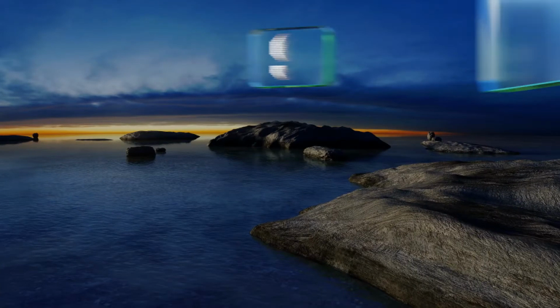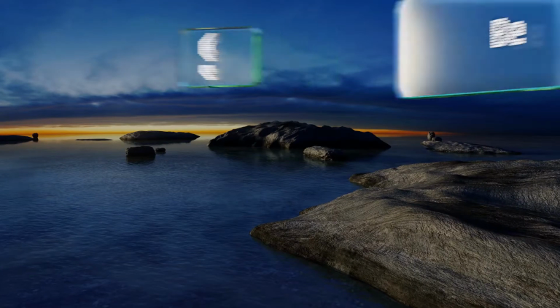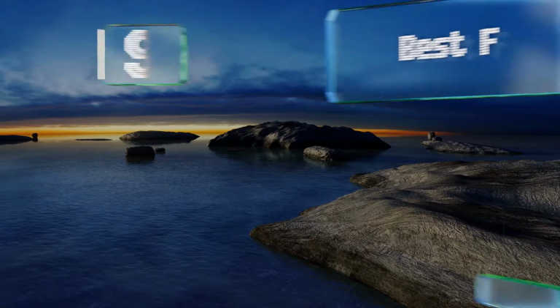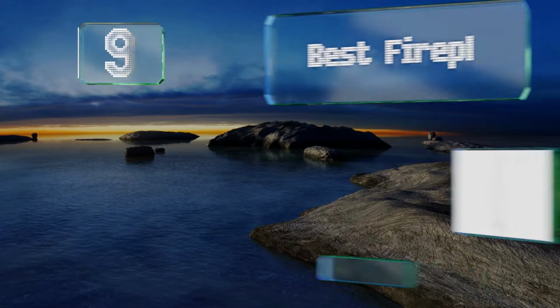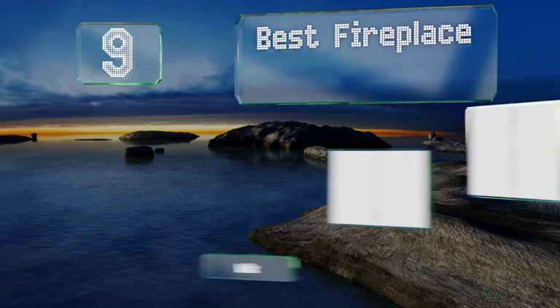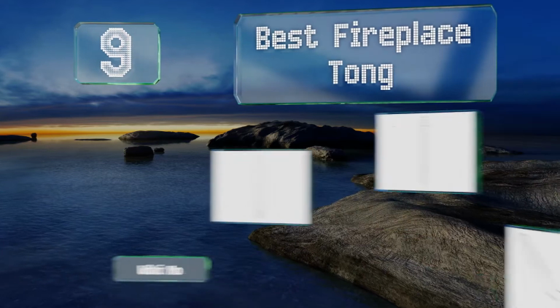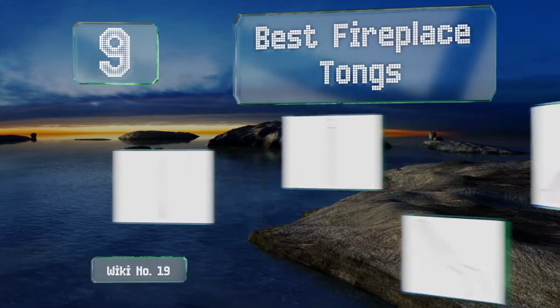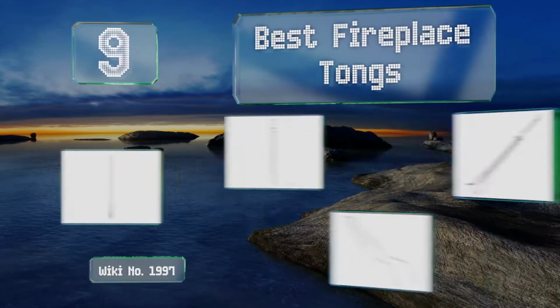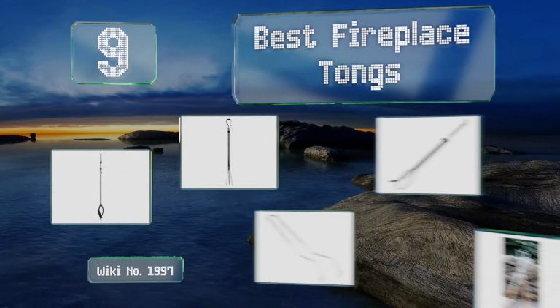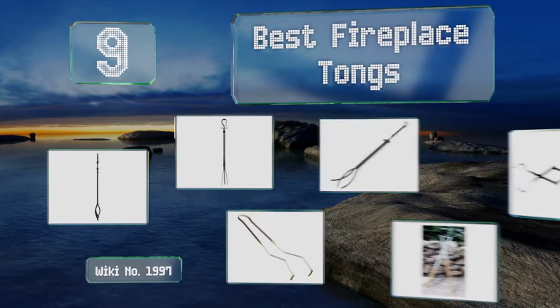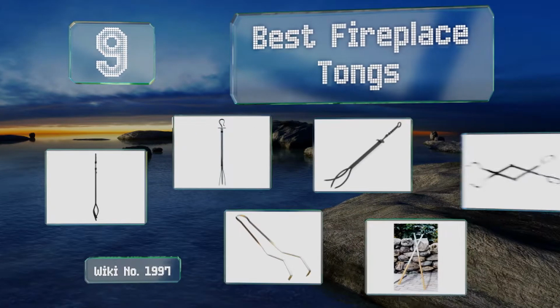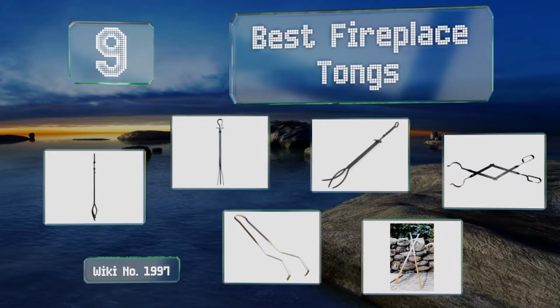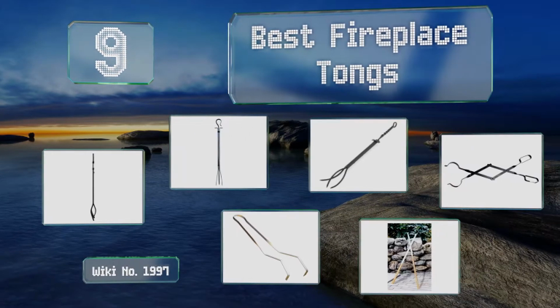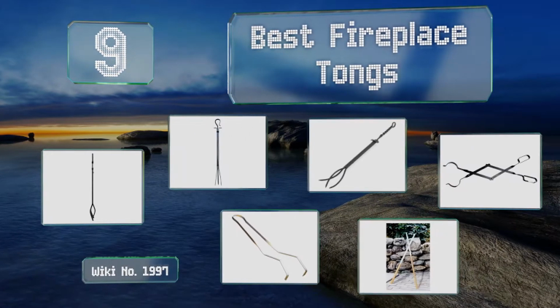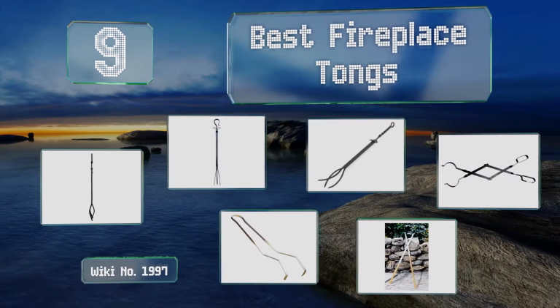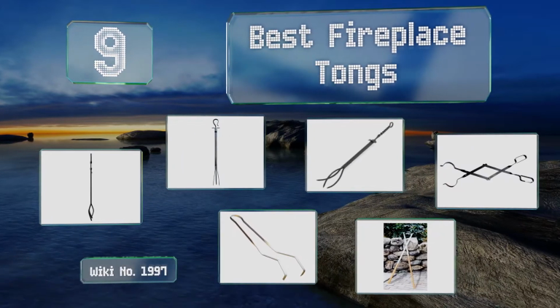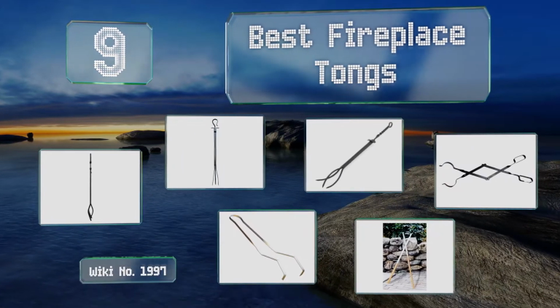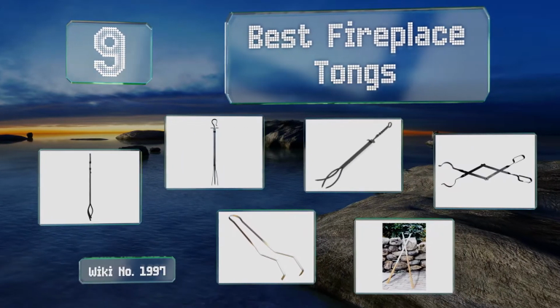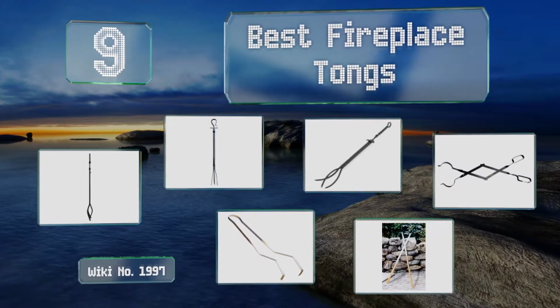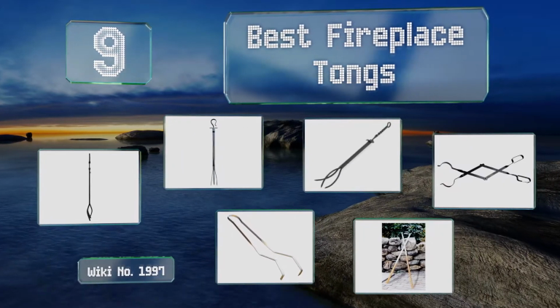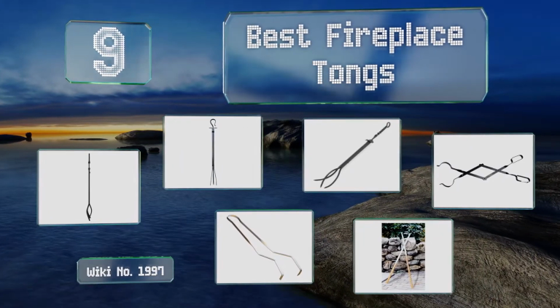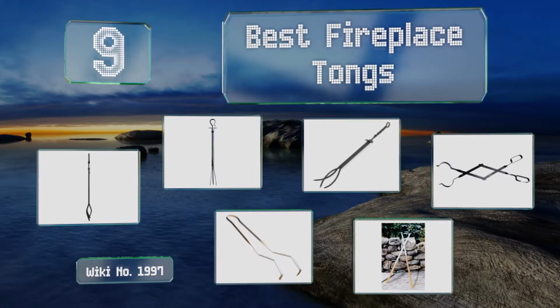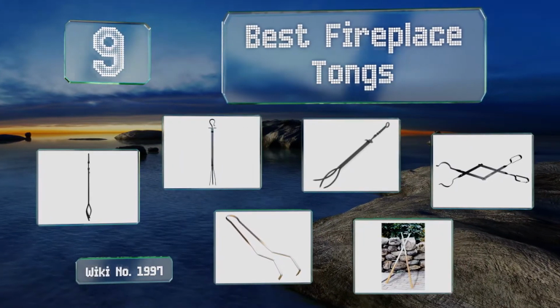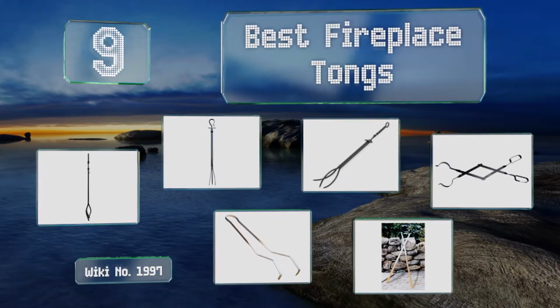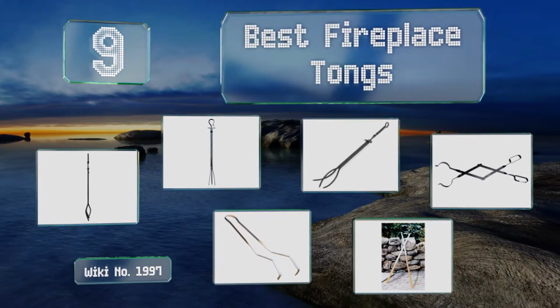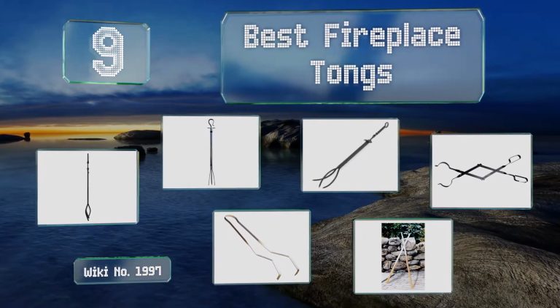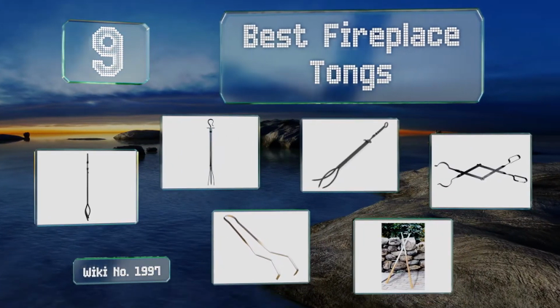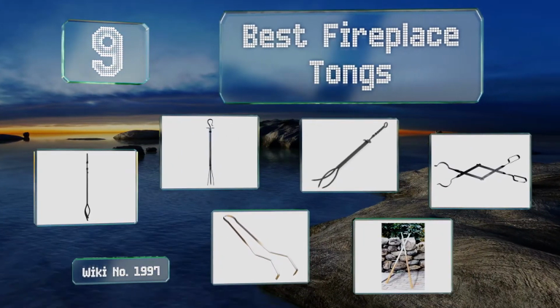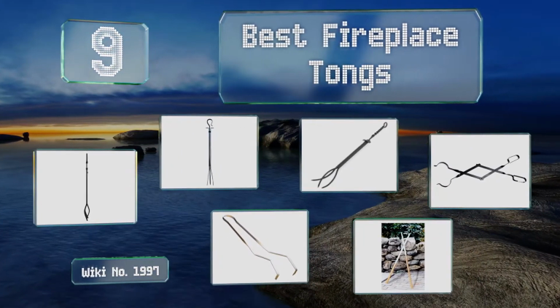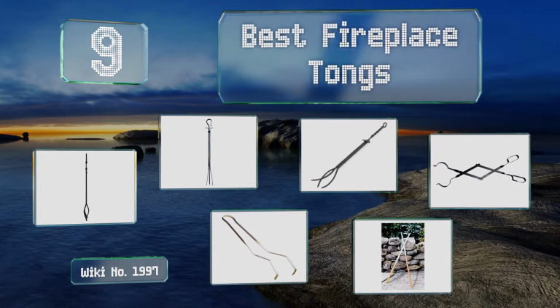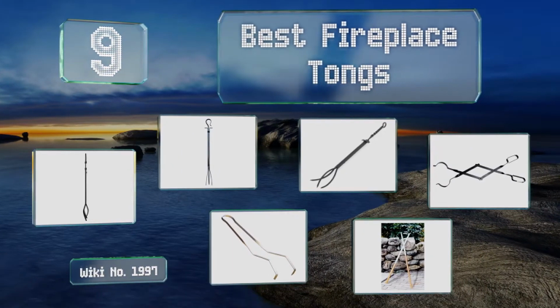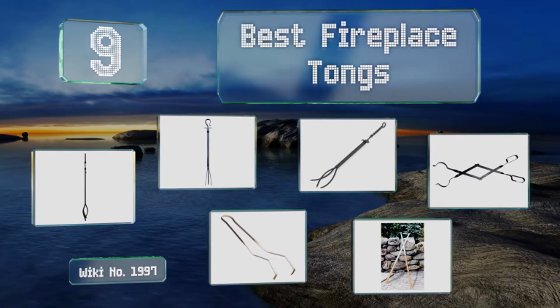EasyVid presents the 9 best fireplace tongs. Let's get started with the list.